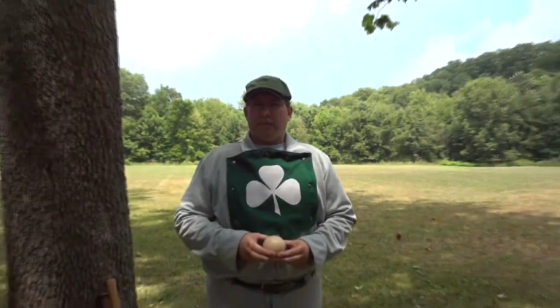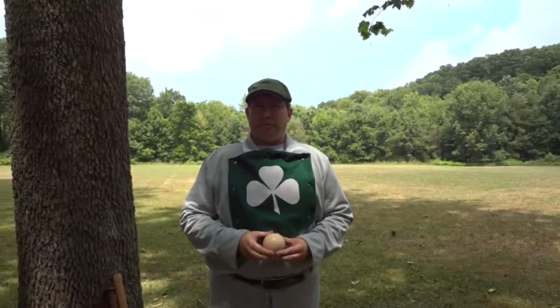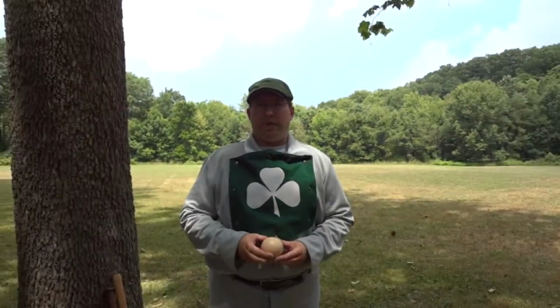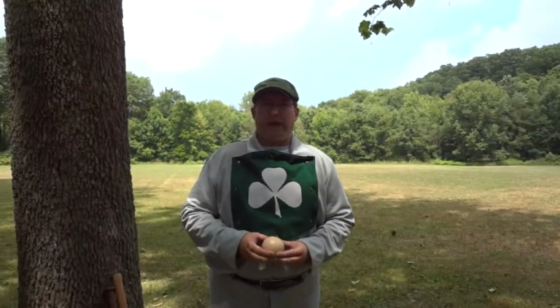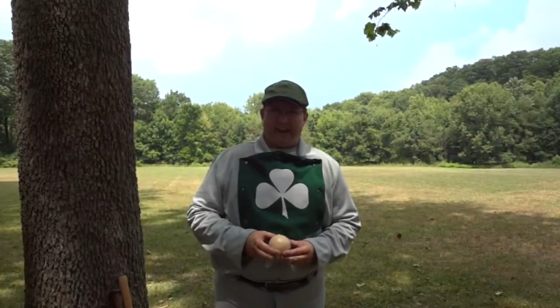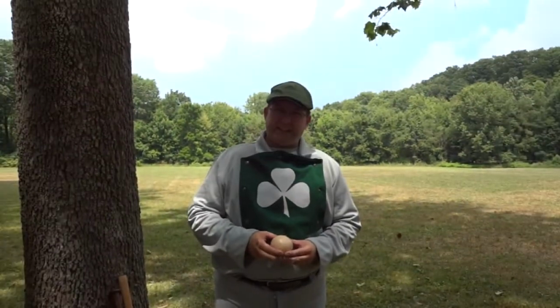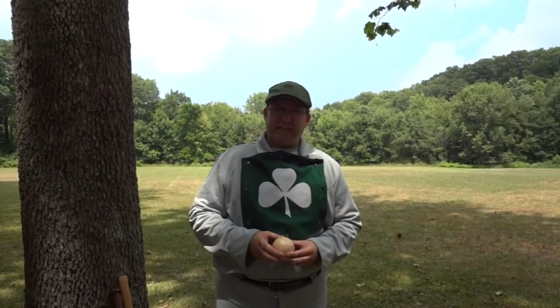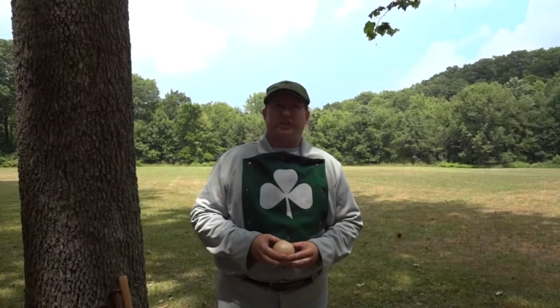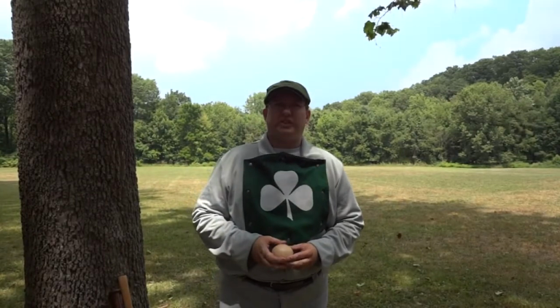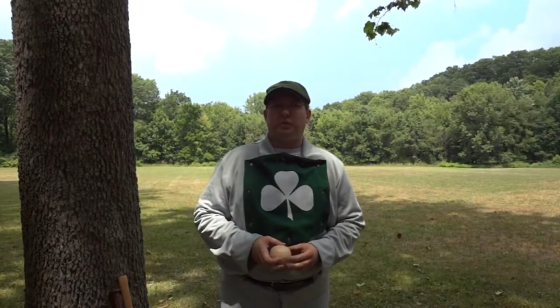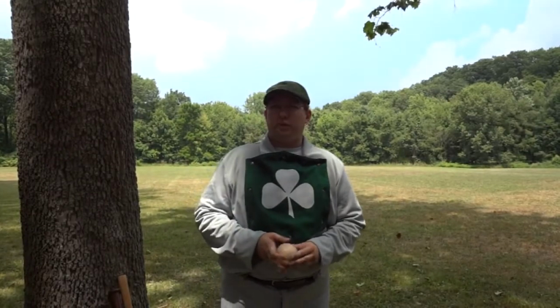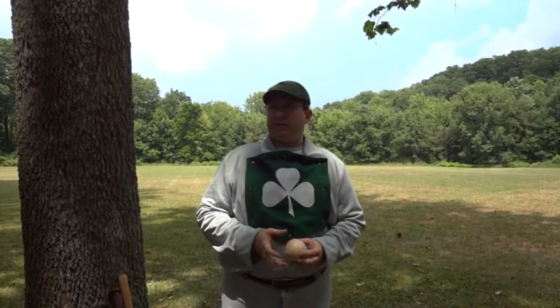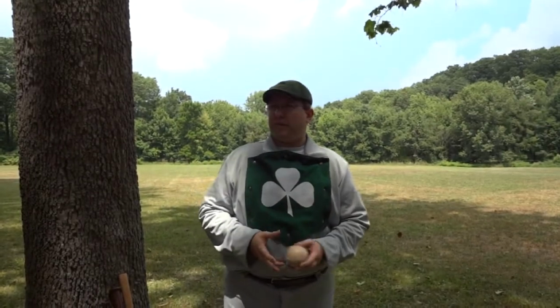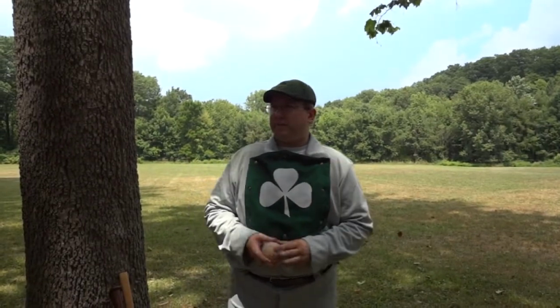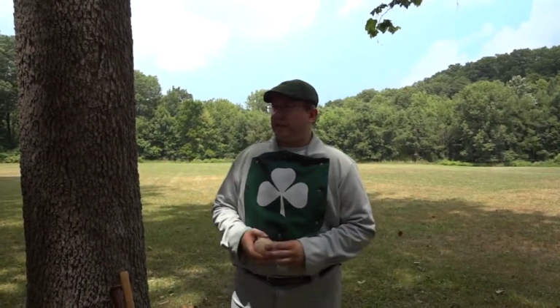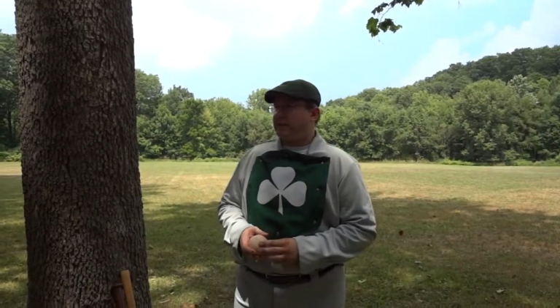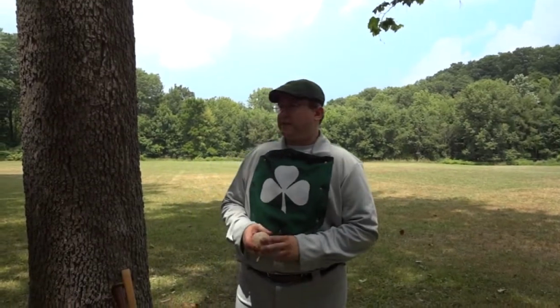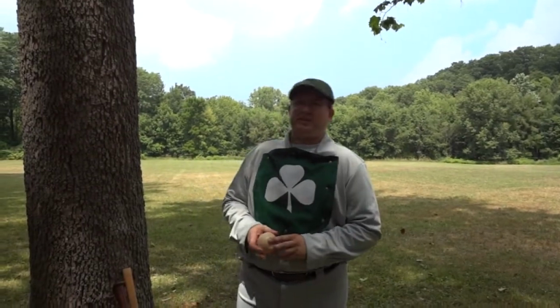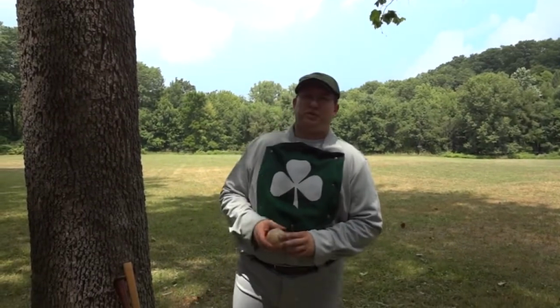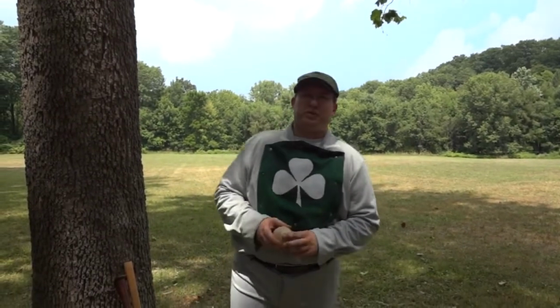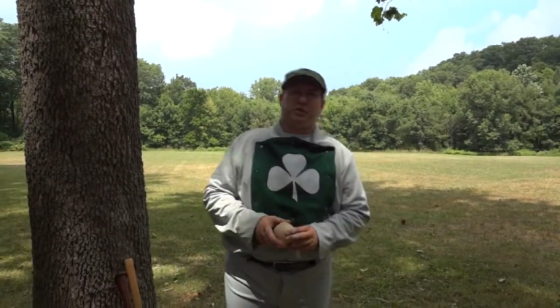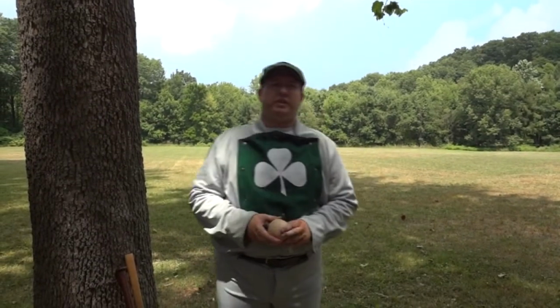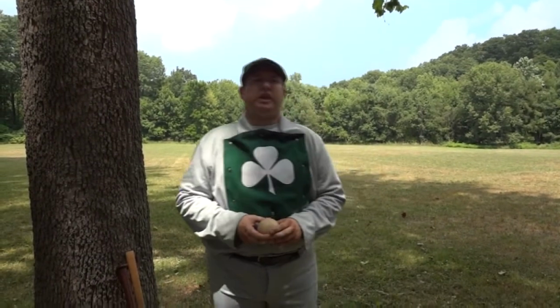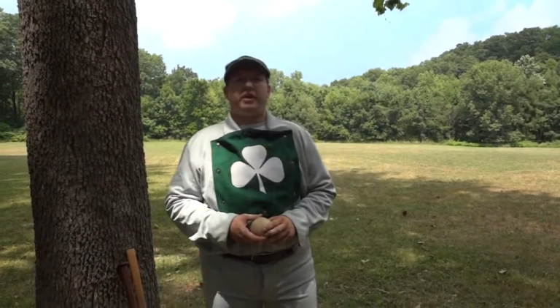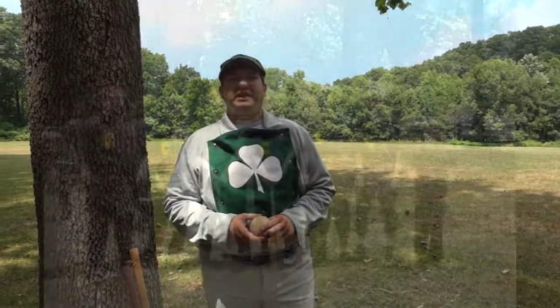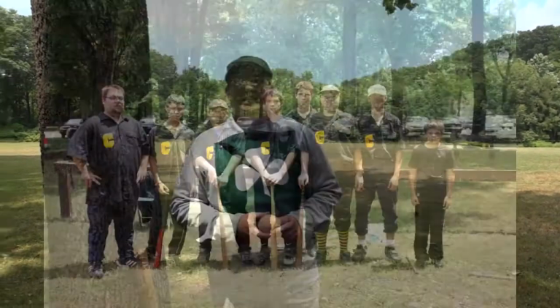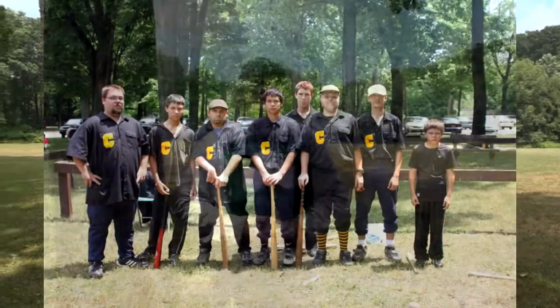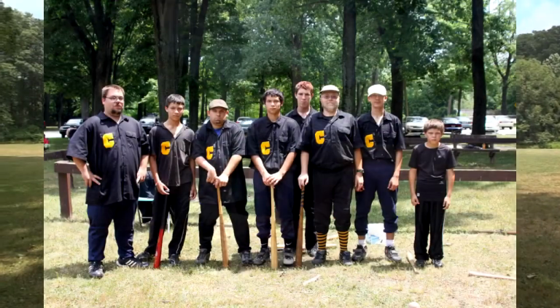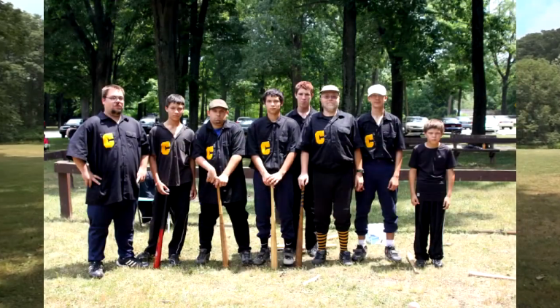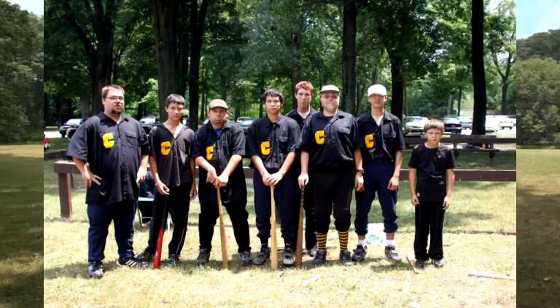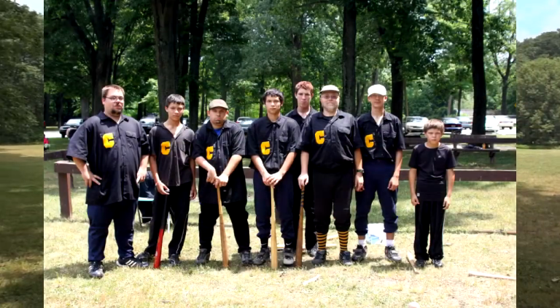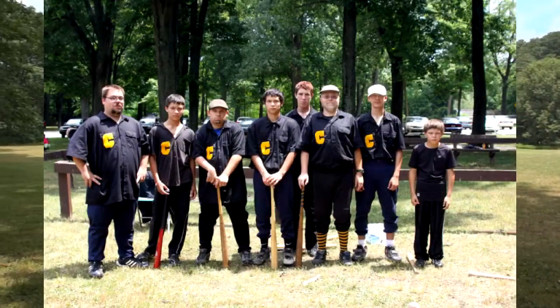We play by 1860s rules, and when I mean 1860s rules, we are celebrating the infancy of the sport.